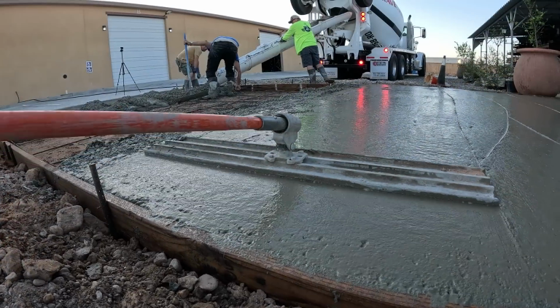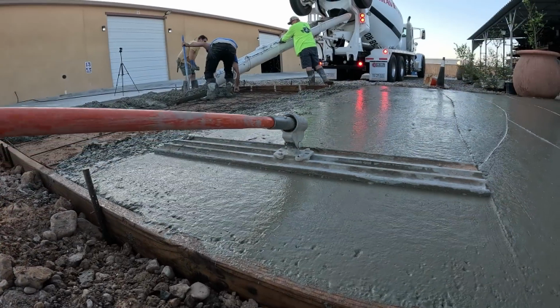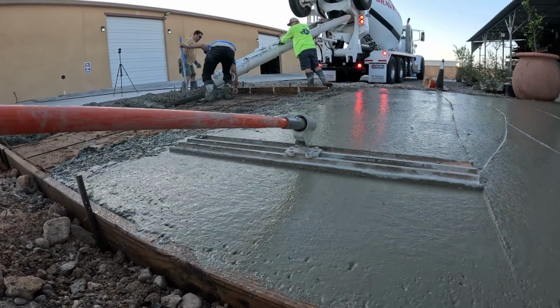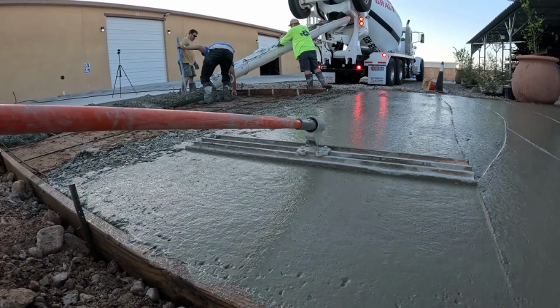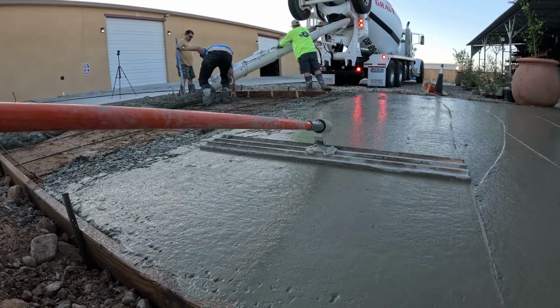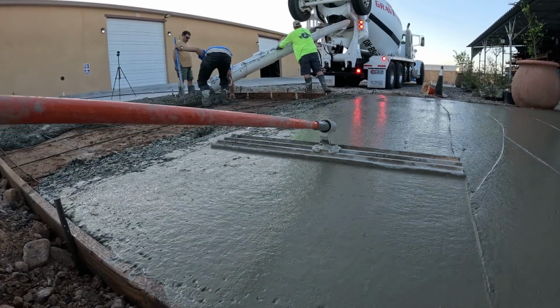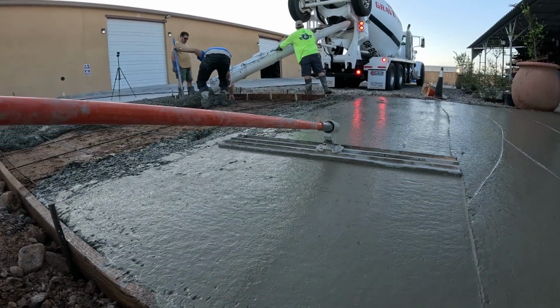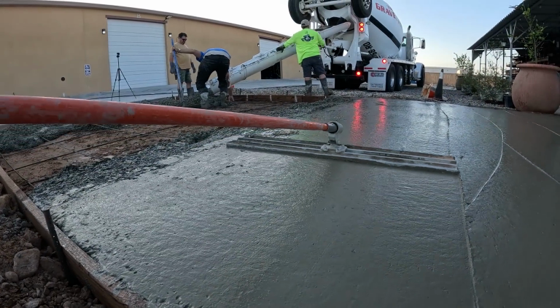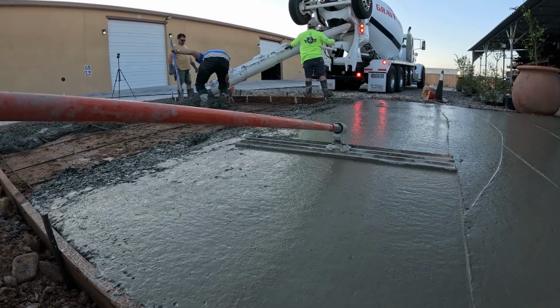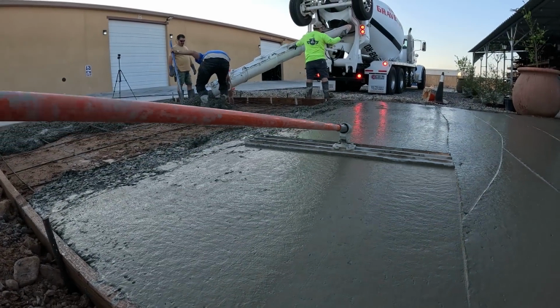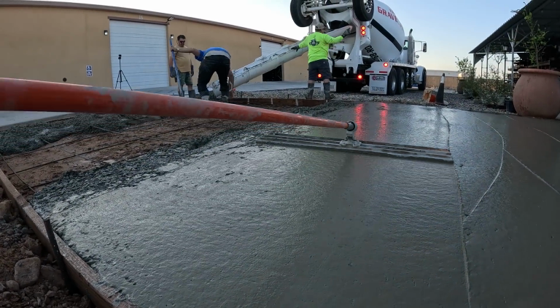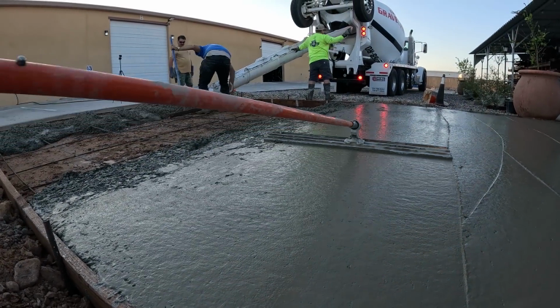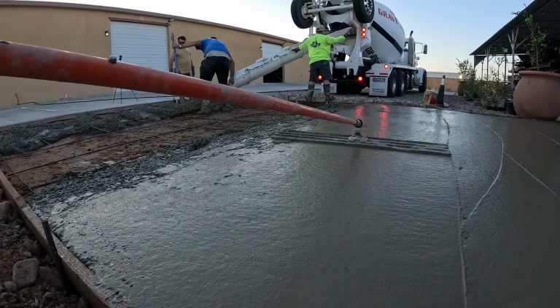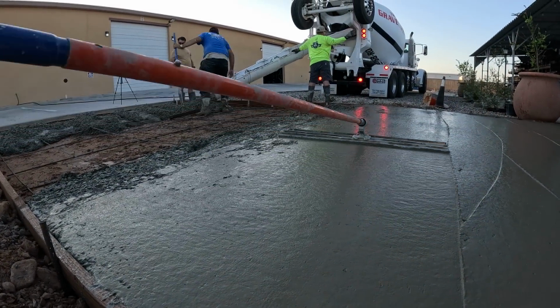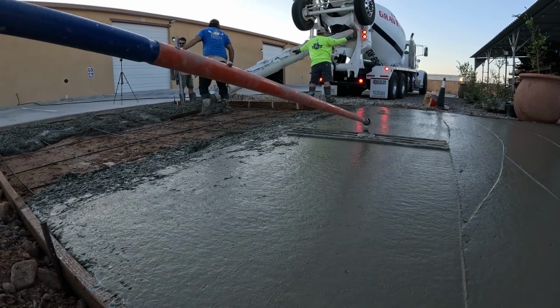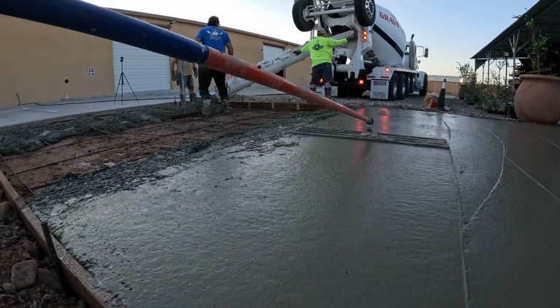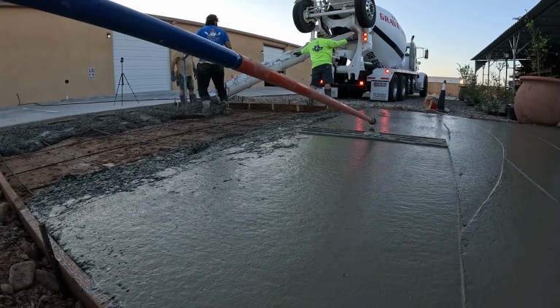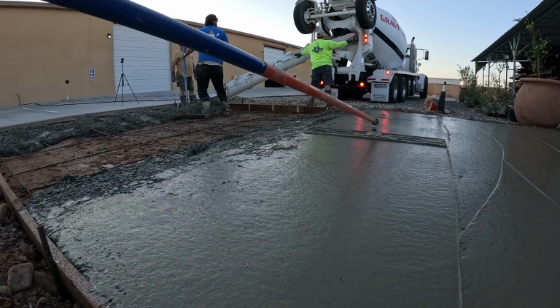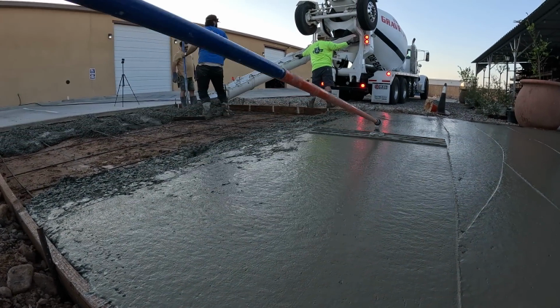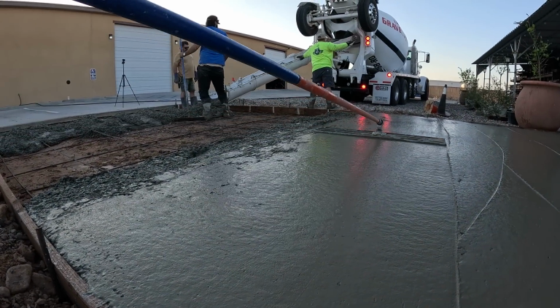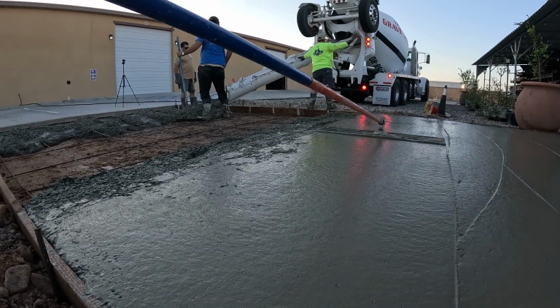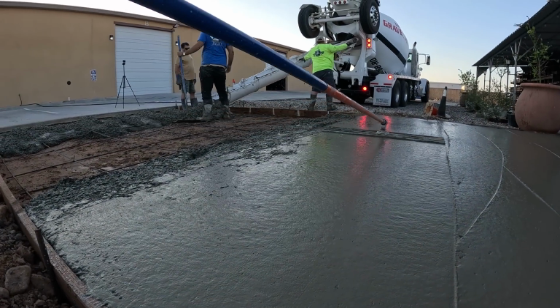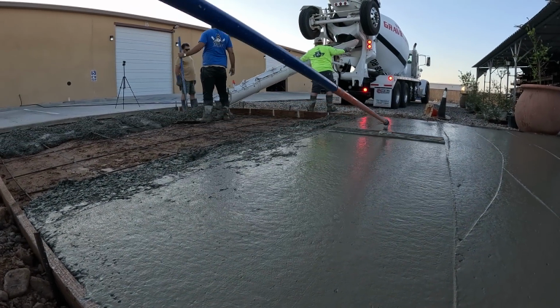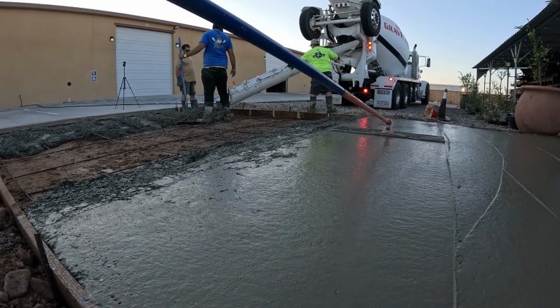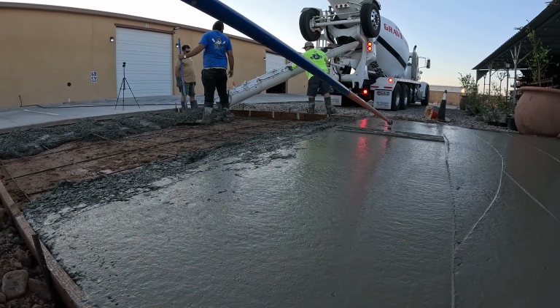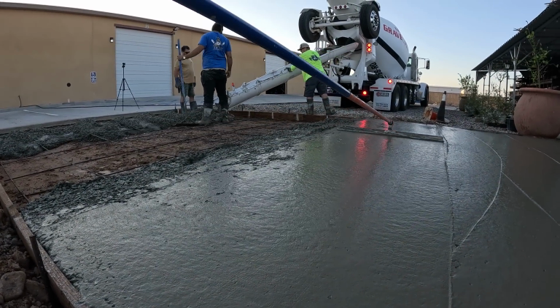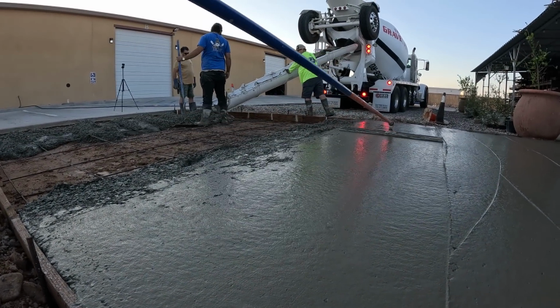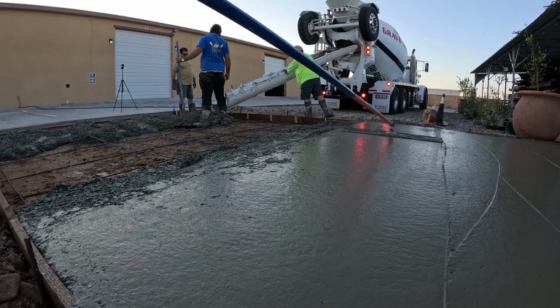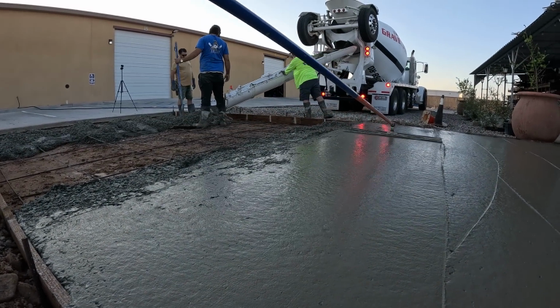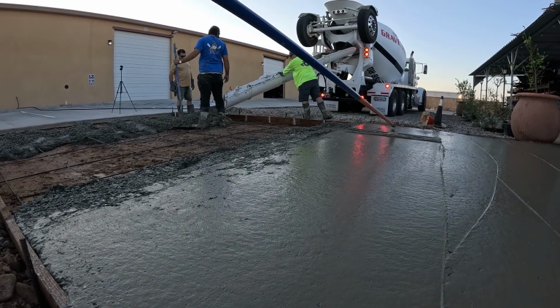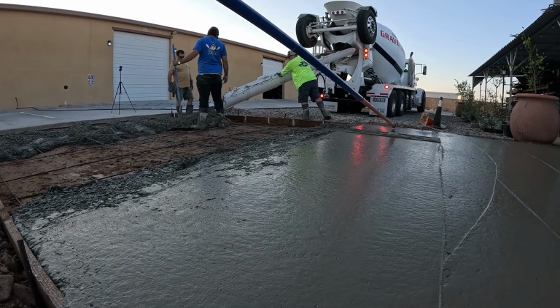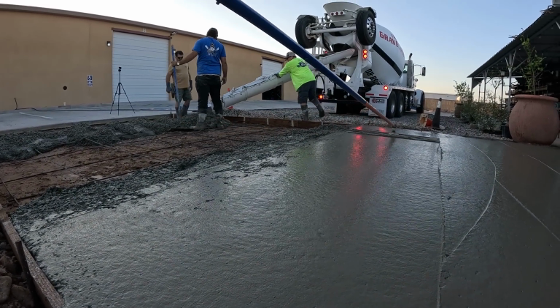Four-foot-wide magnesium bull float with the rocker arm.